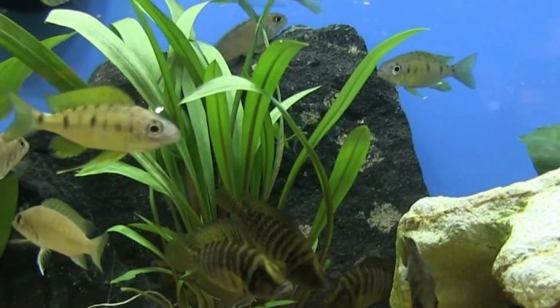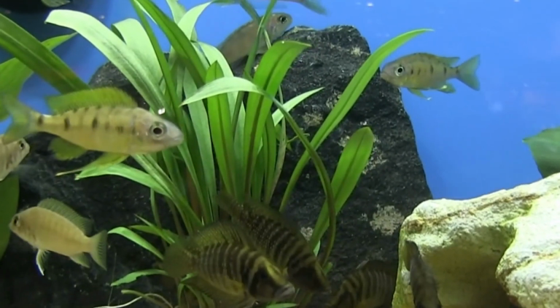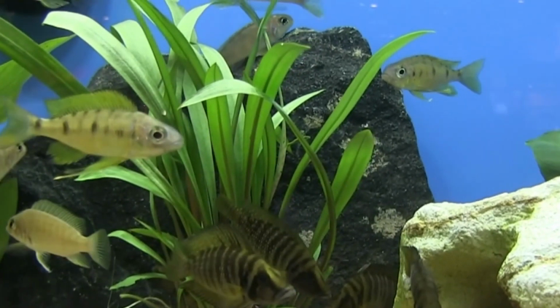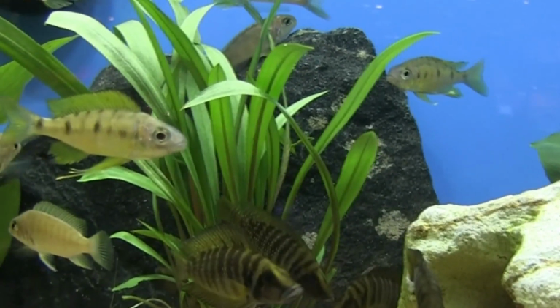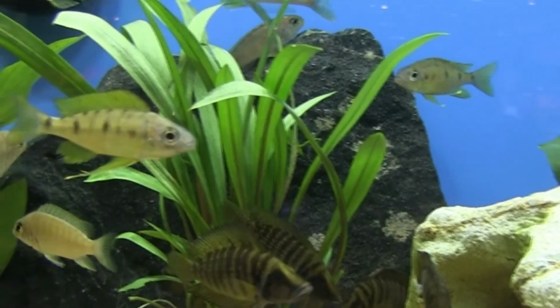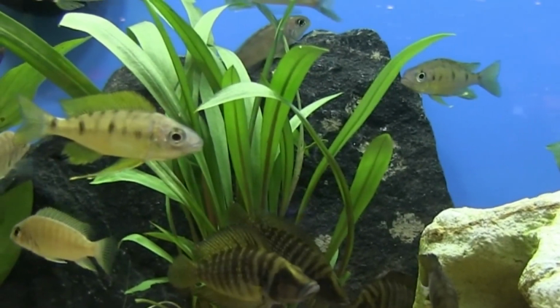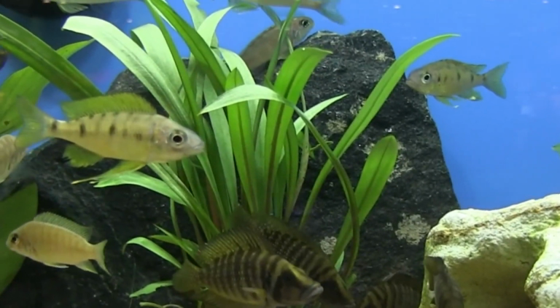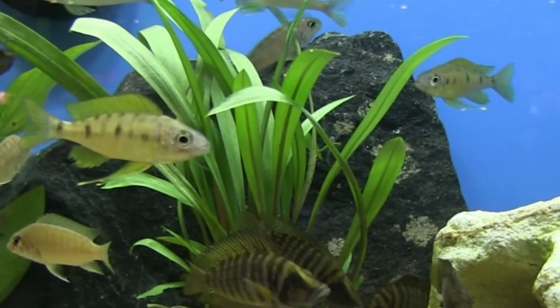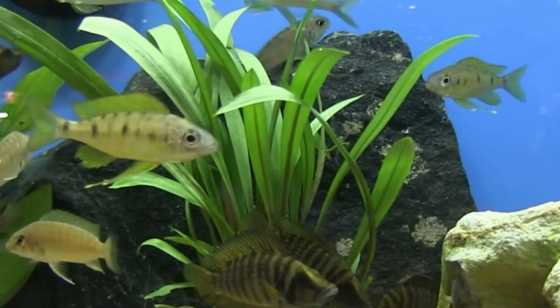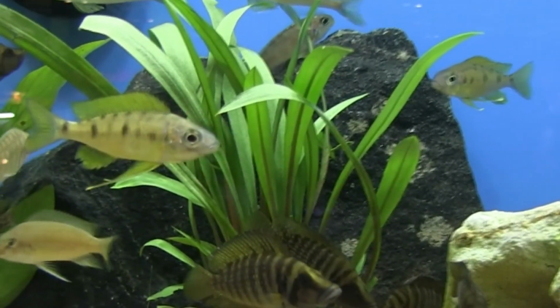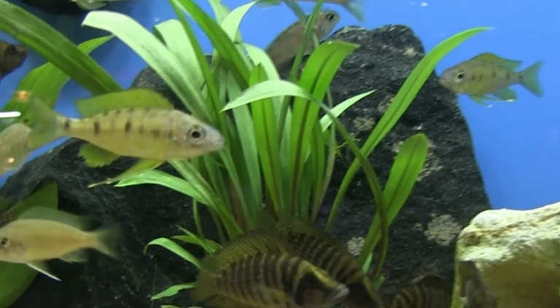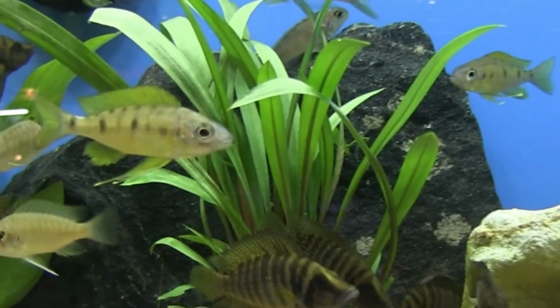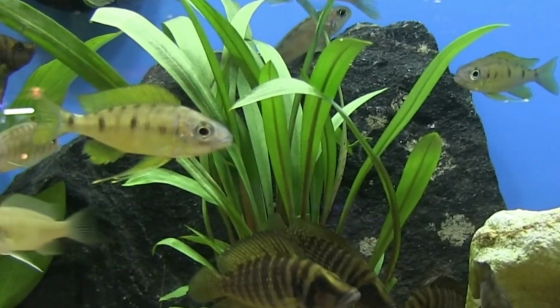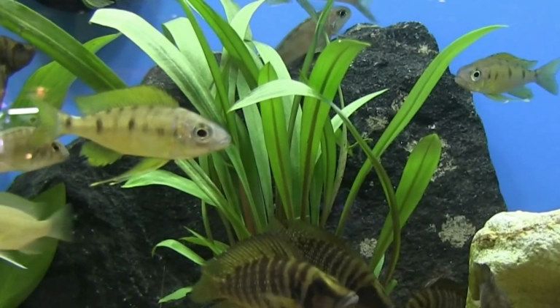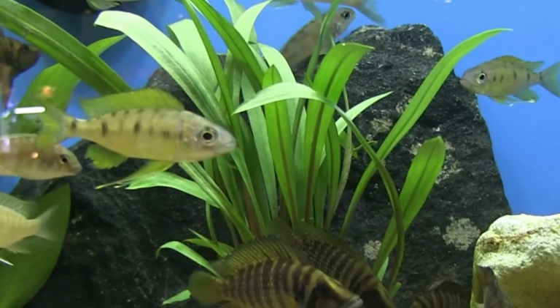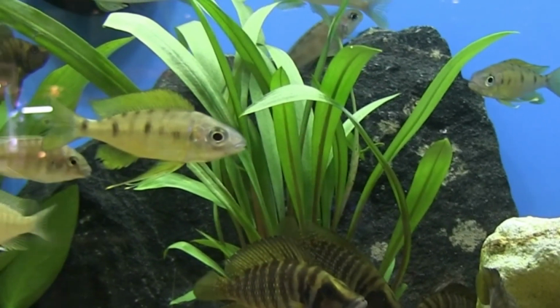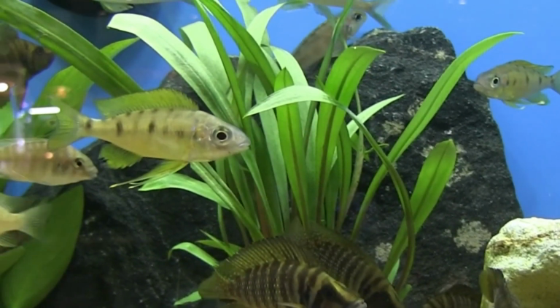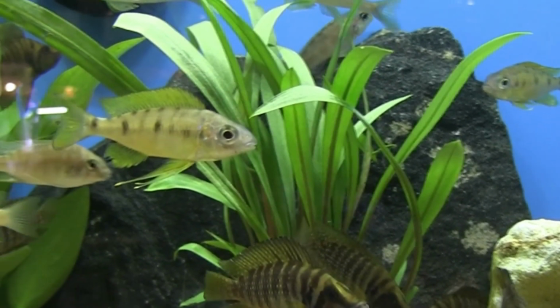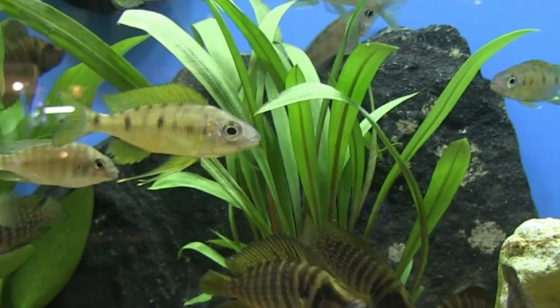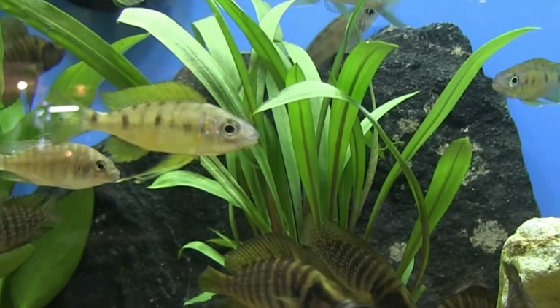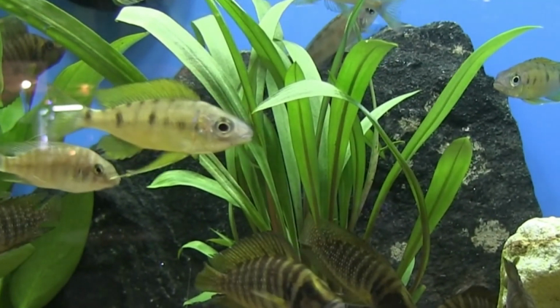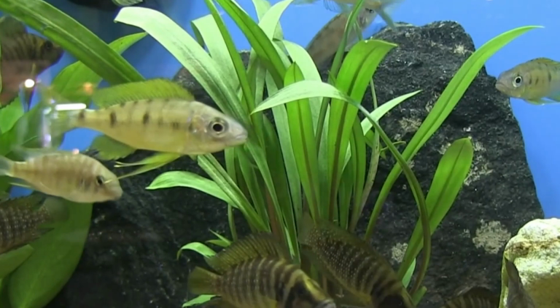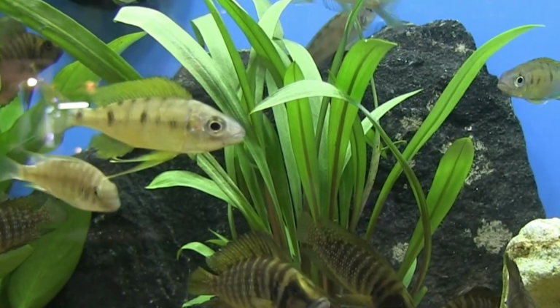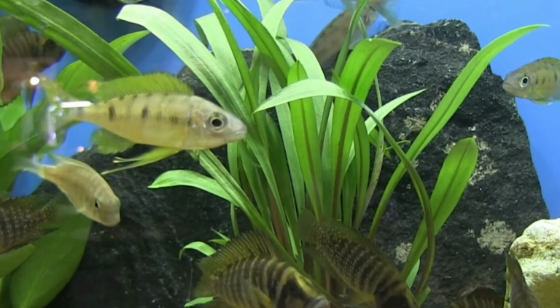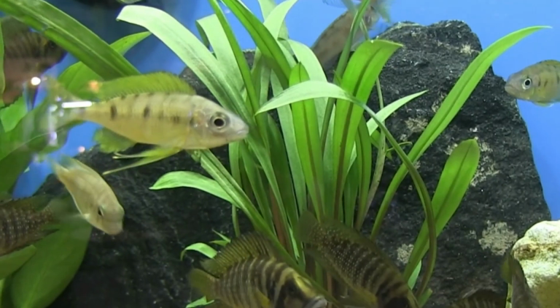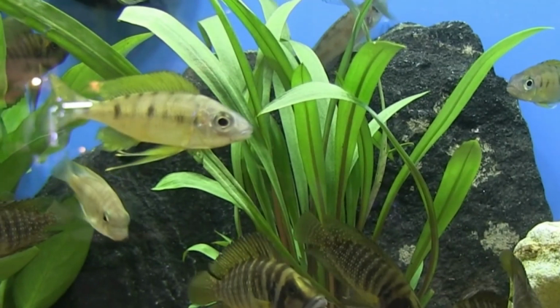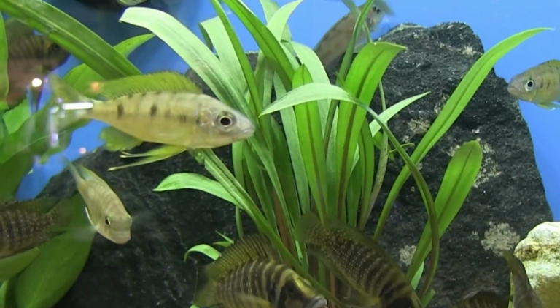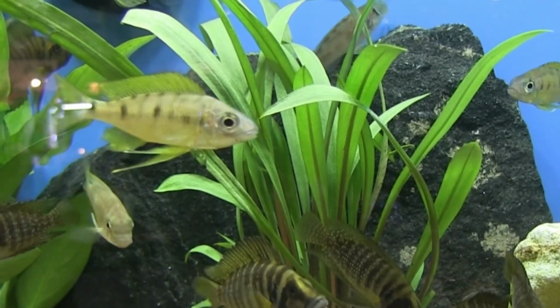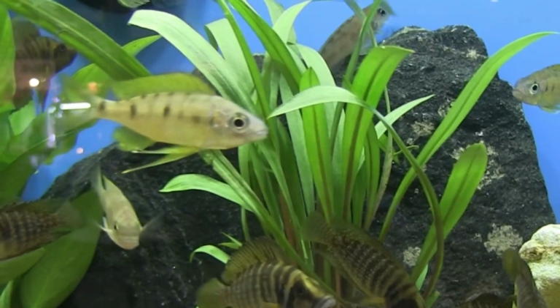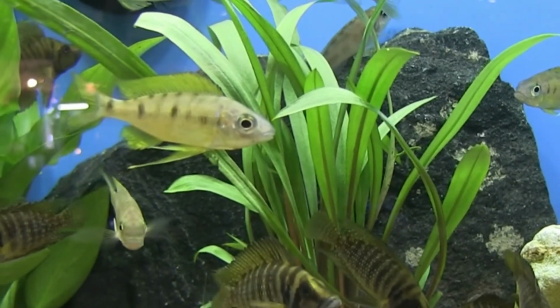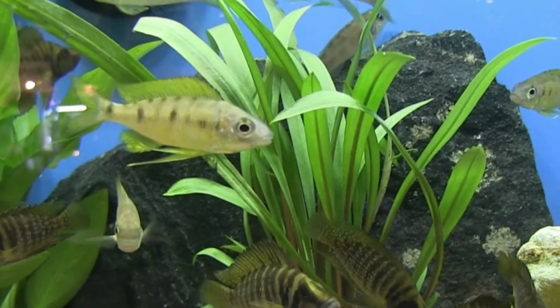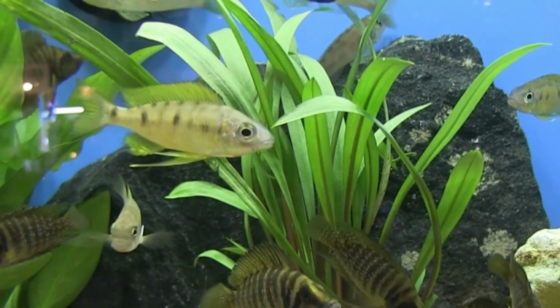Here it comes, another cichlid adventure — look at the ventral fins on that cichlid.